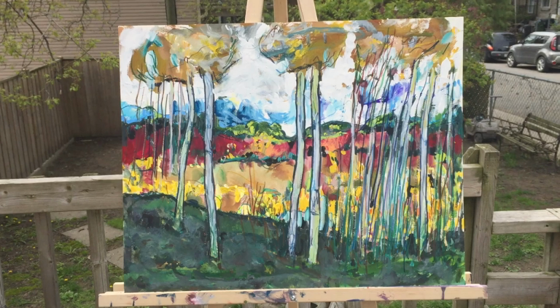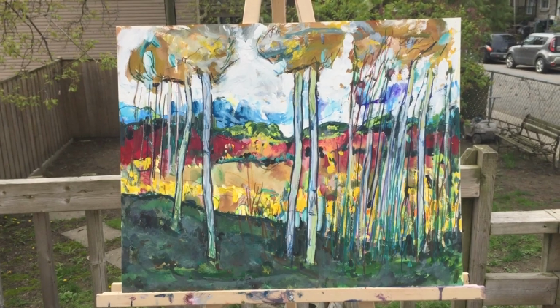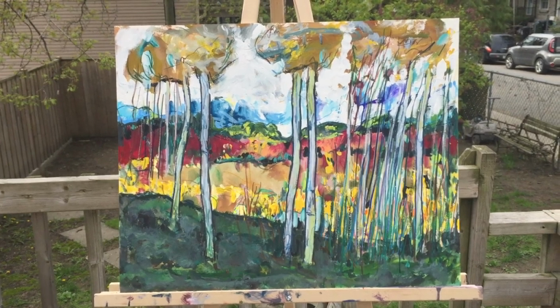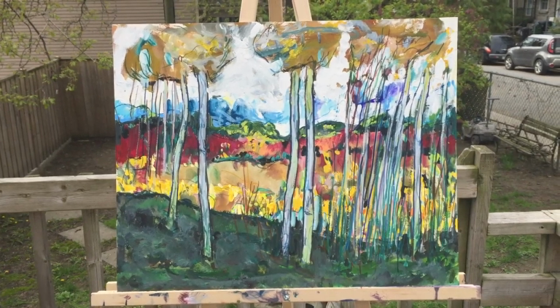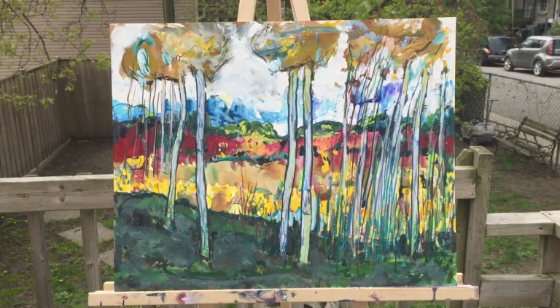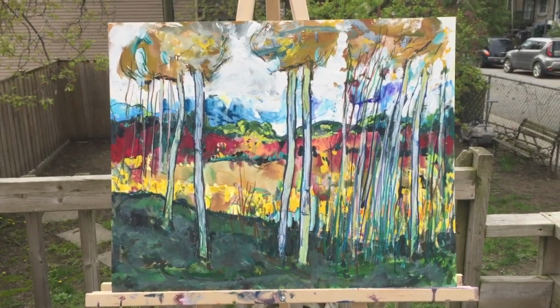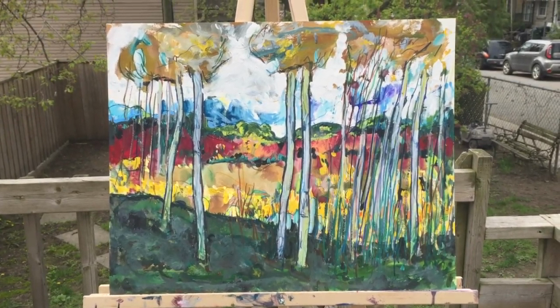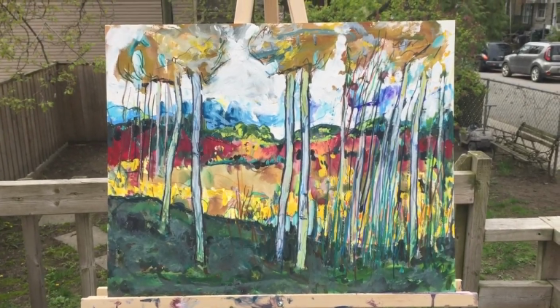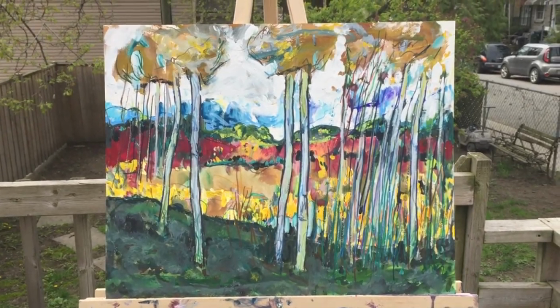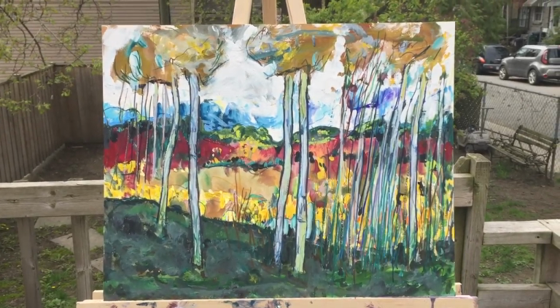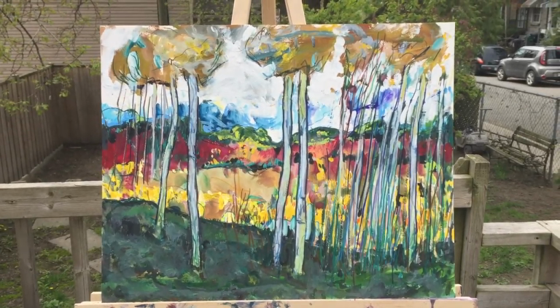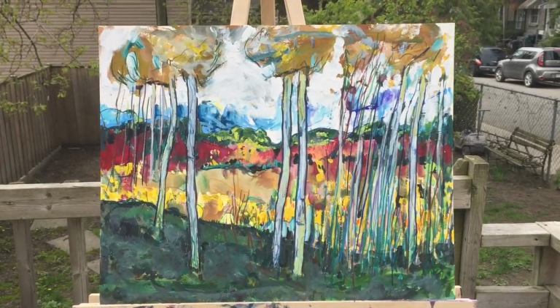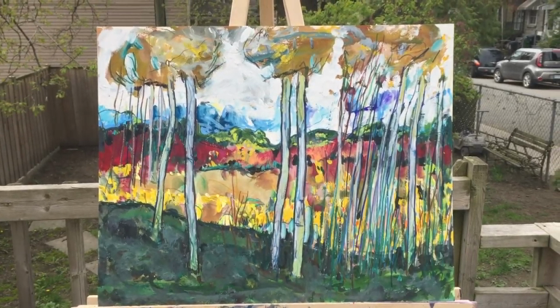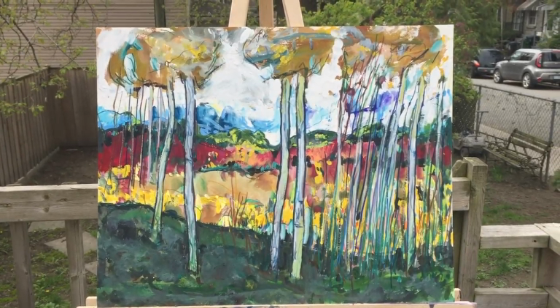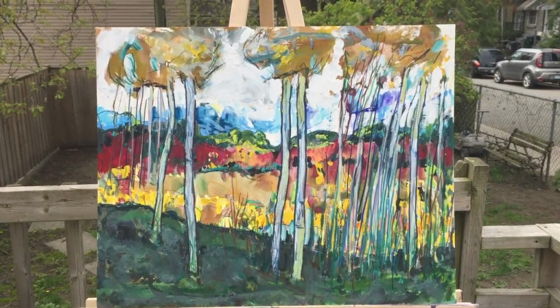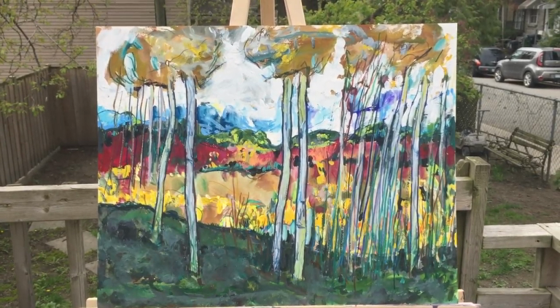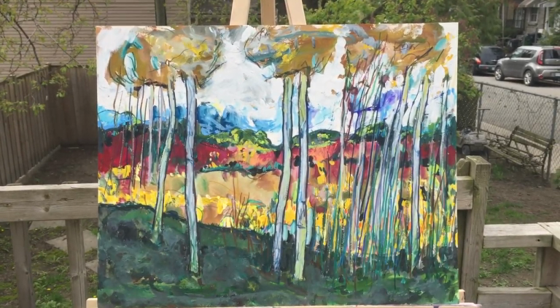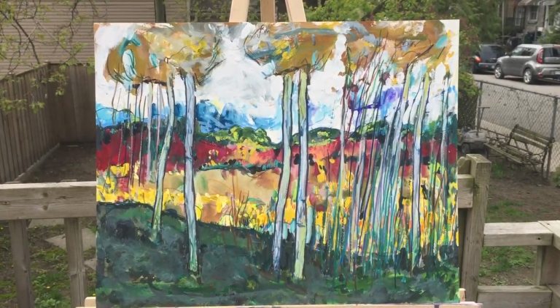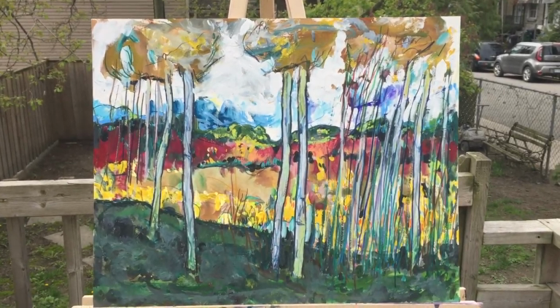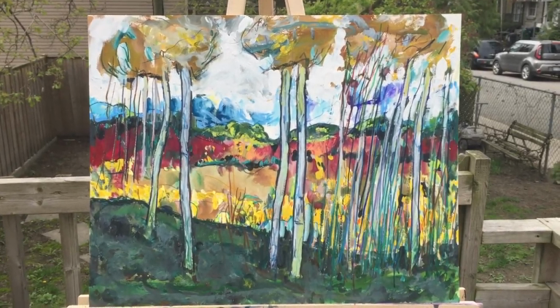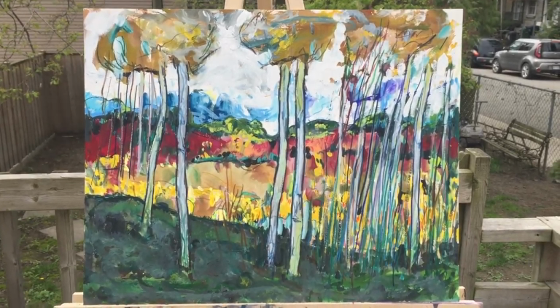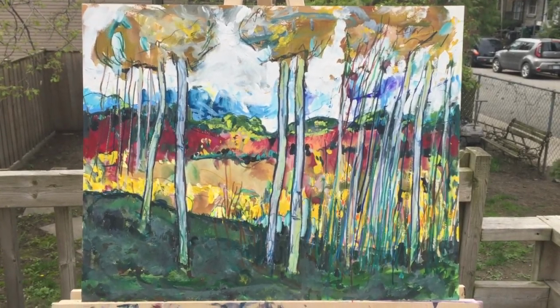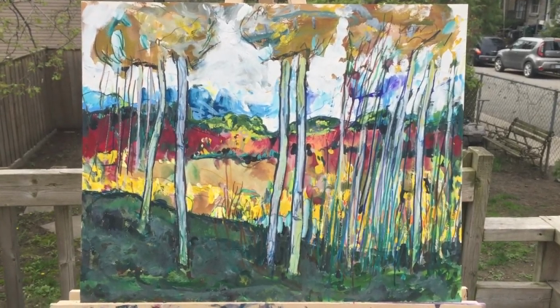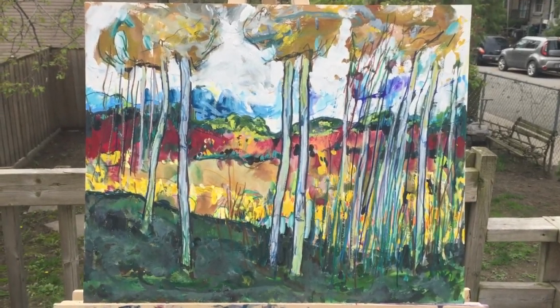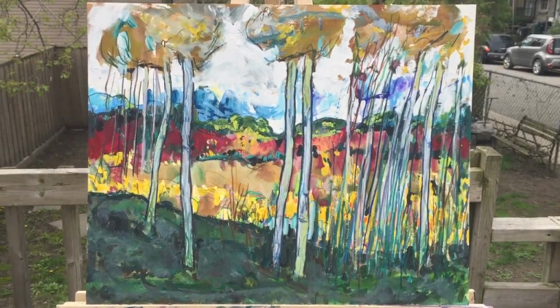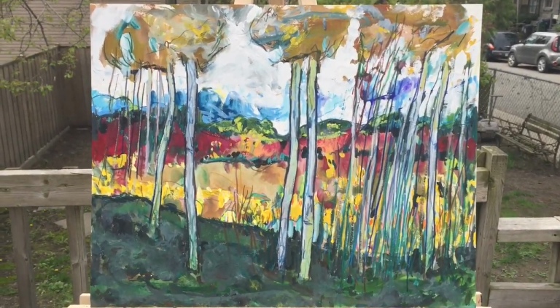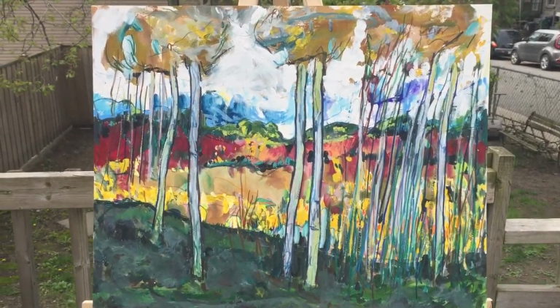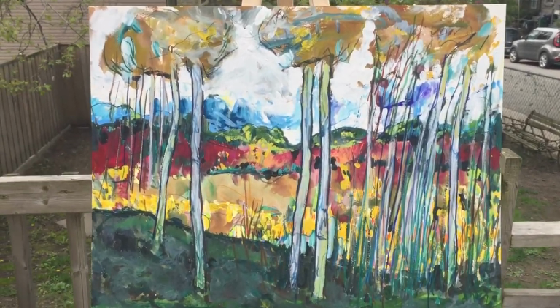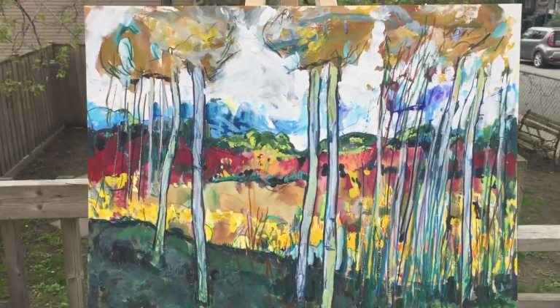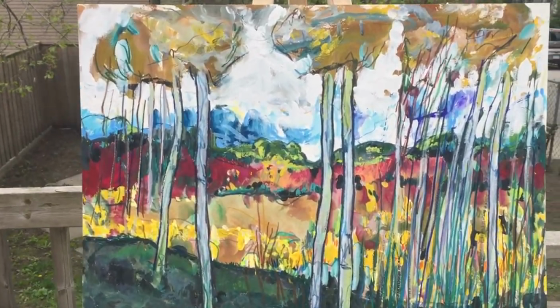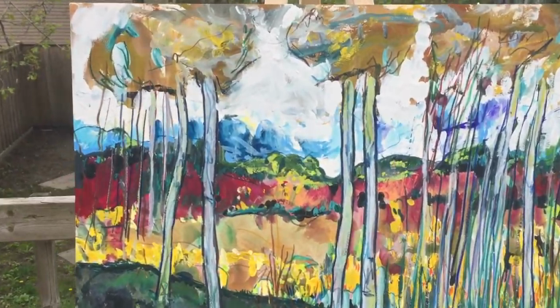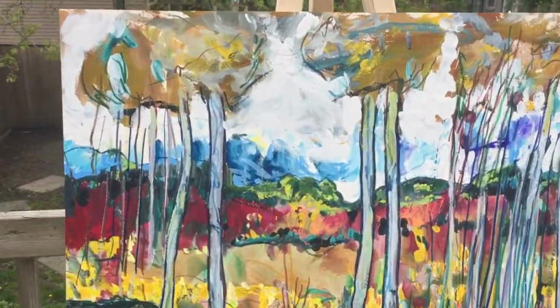This is gouache and pencil on watercolor paper, 16 by 20.